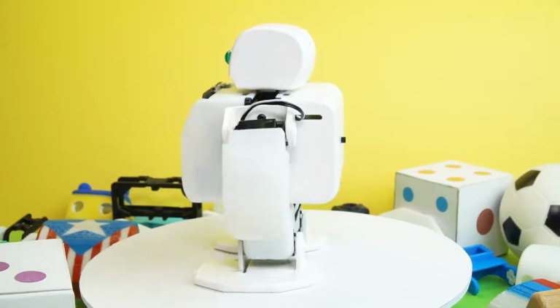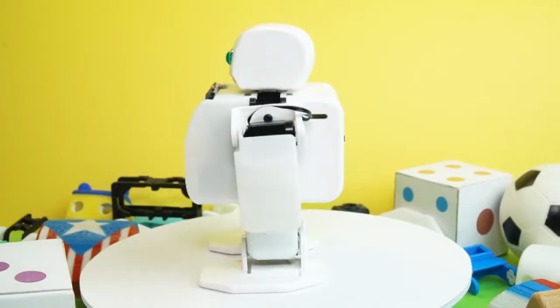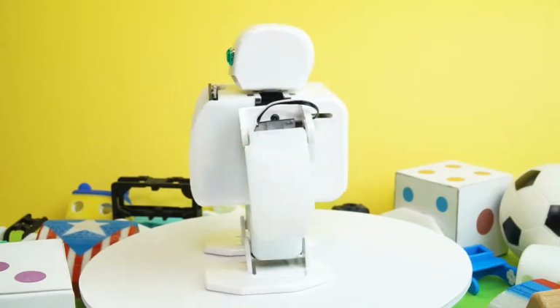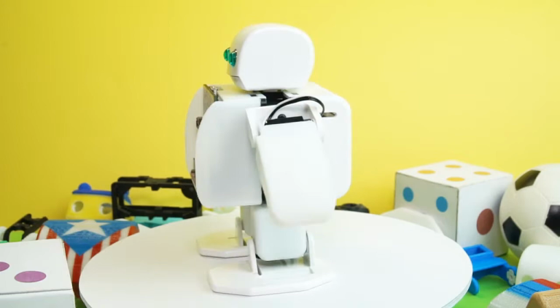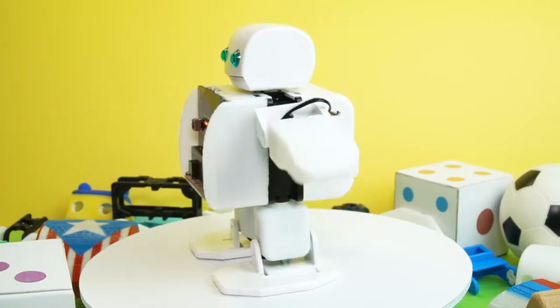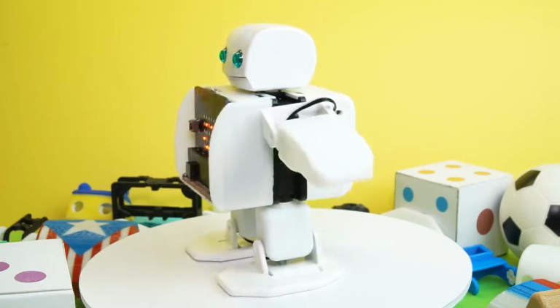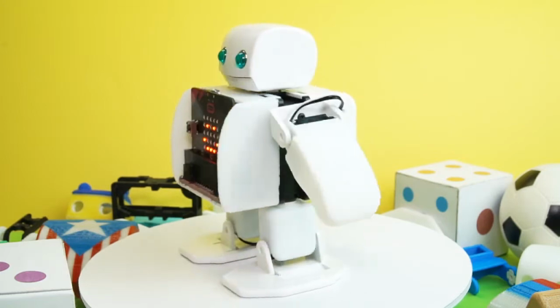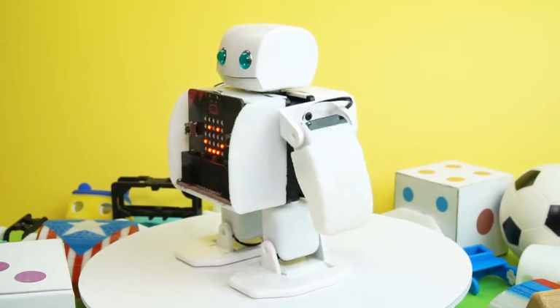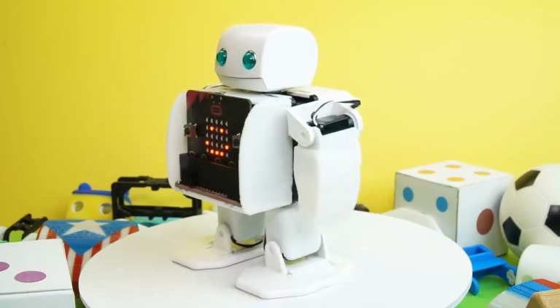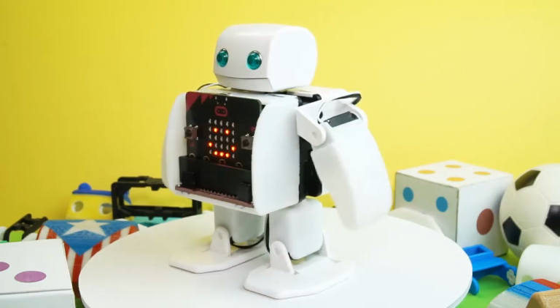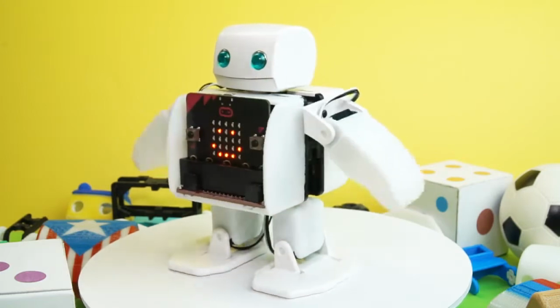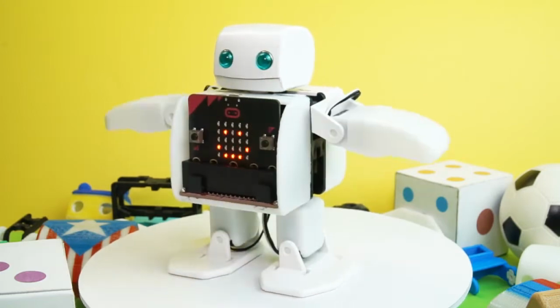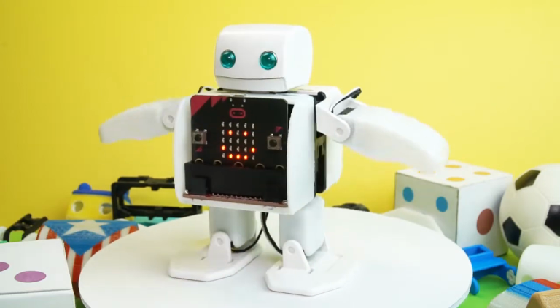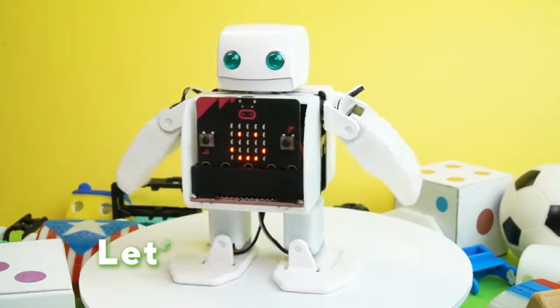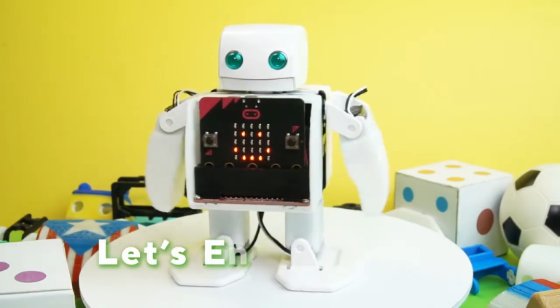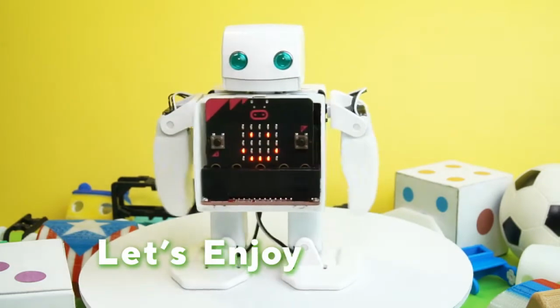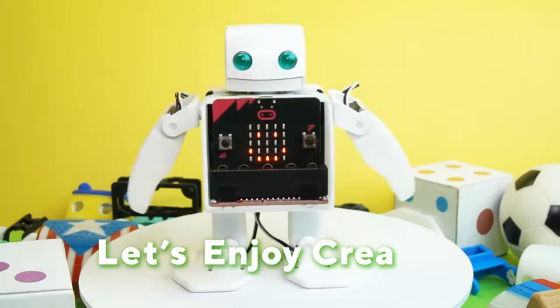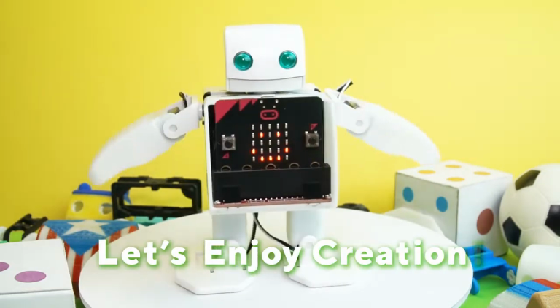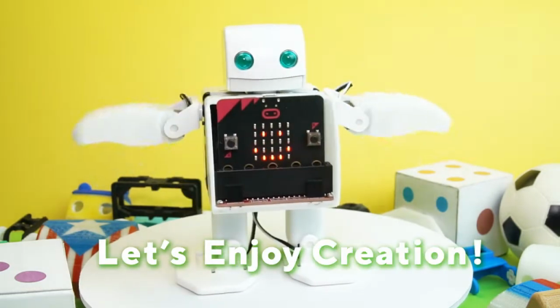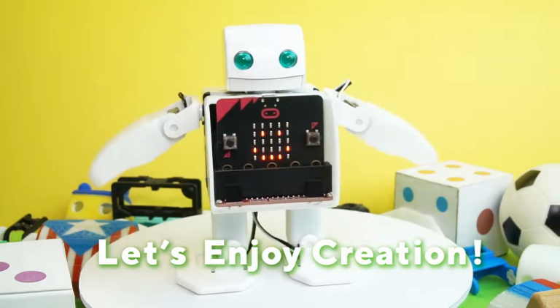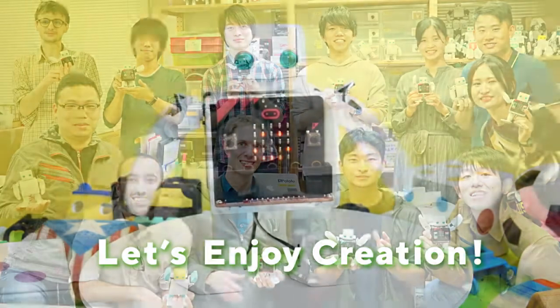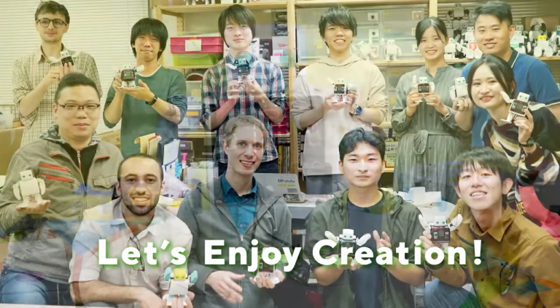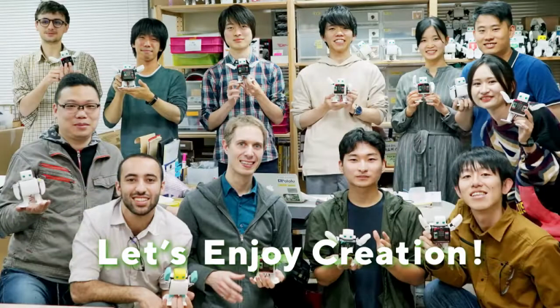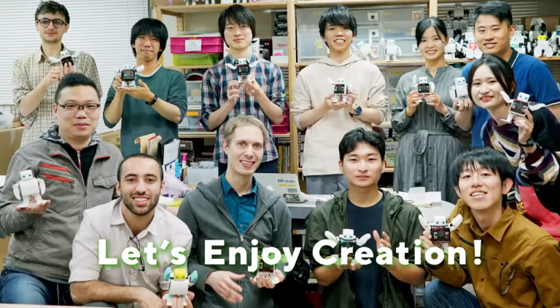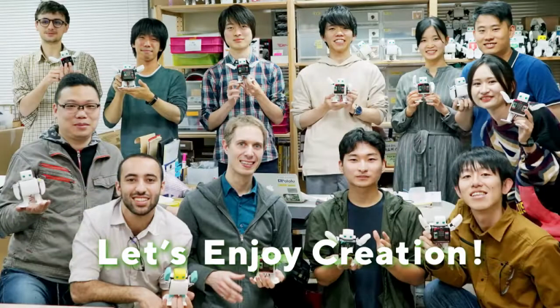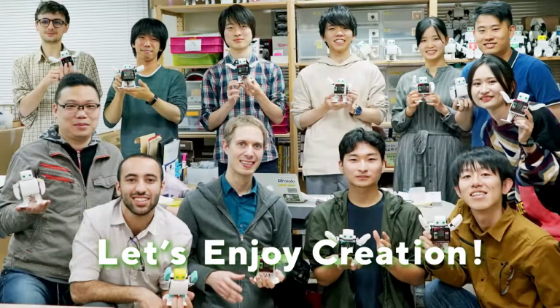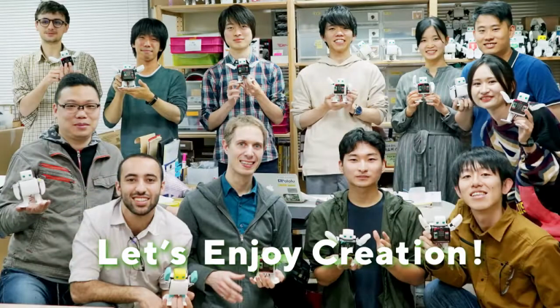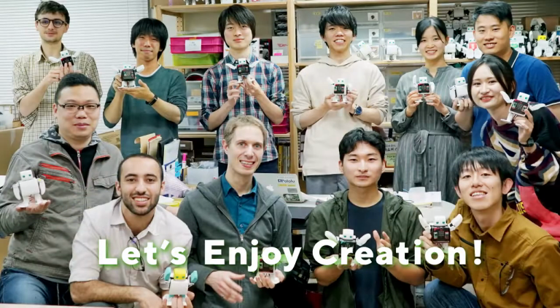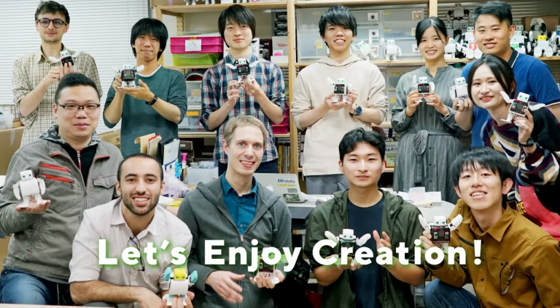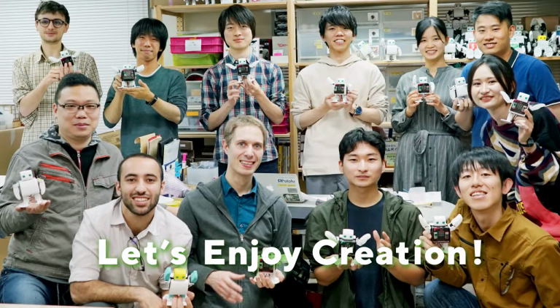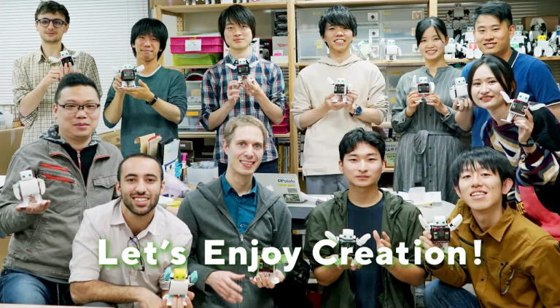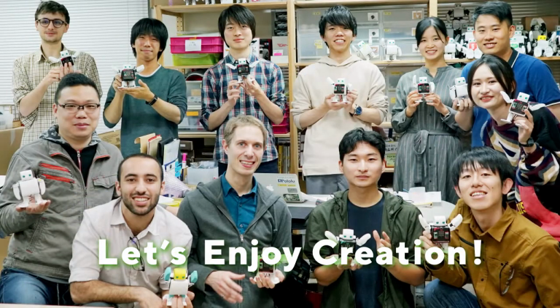Not only kids, but anyone with curiosities towards robots will find something new and exciting with this opportunity. Let's go for everybody.